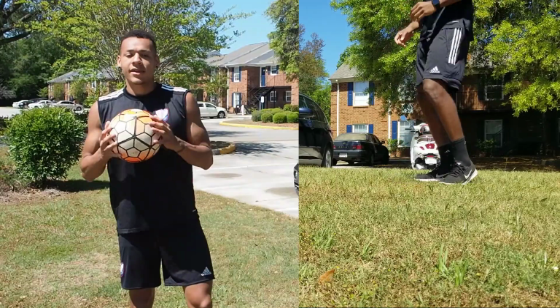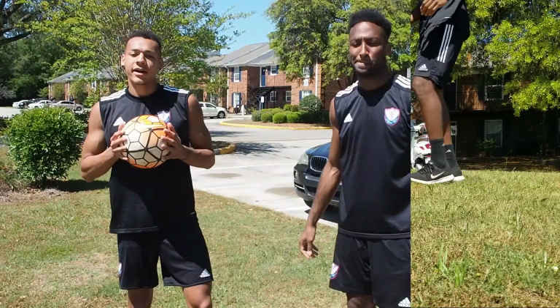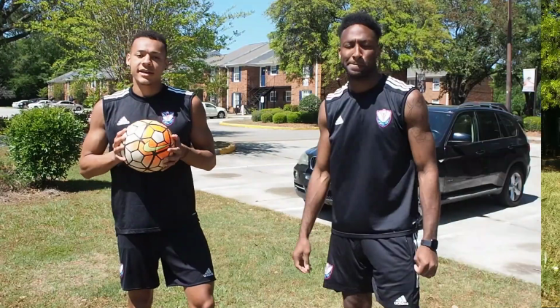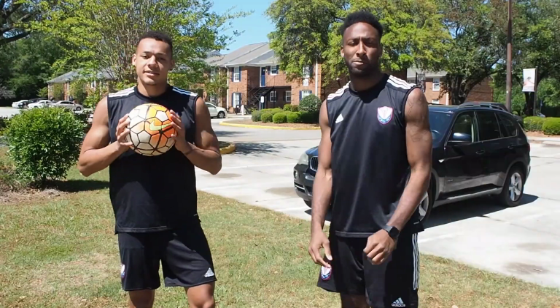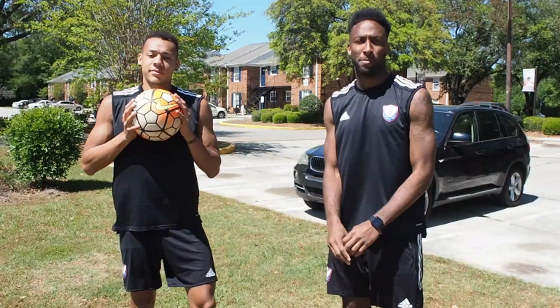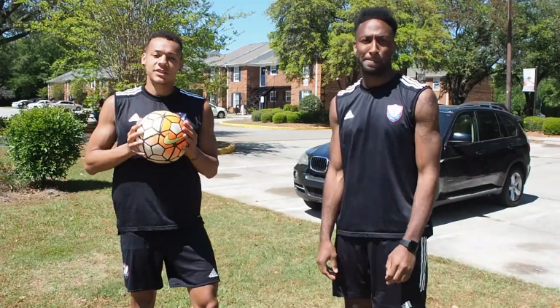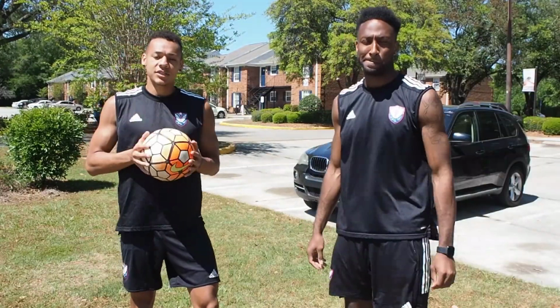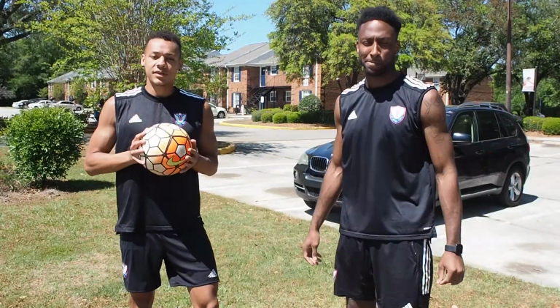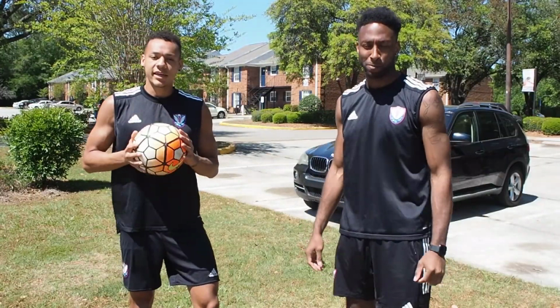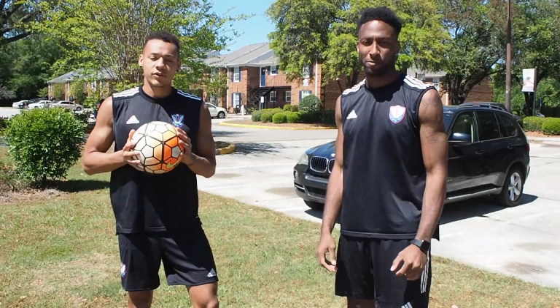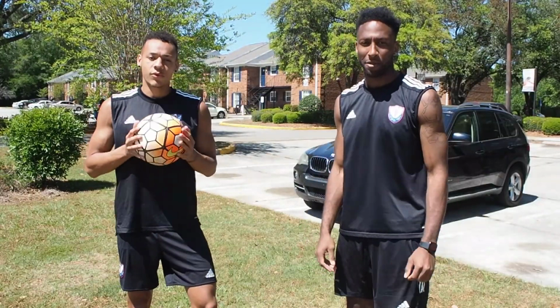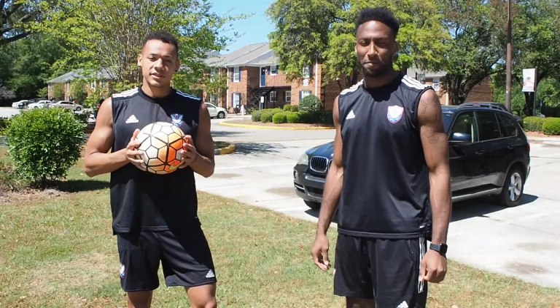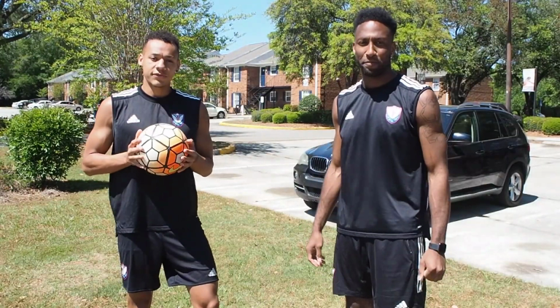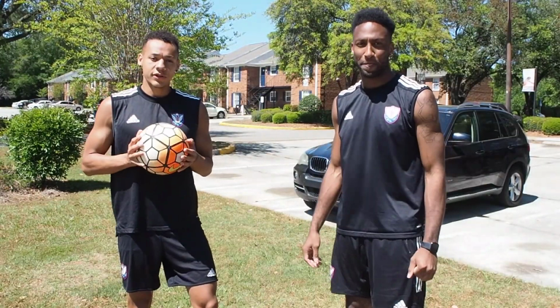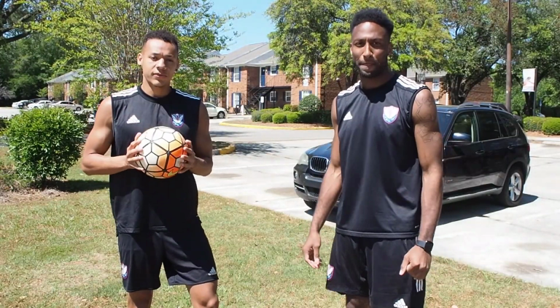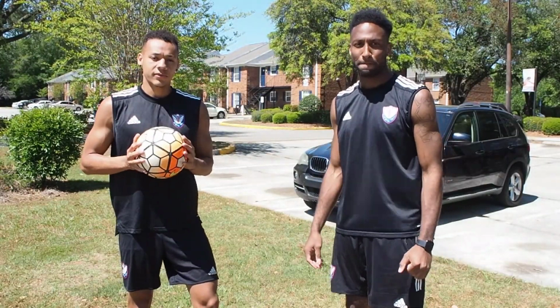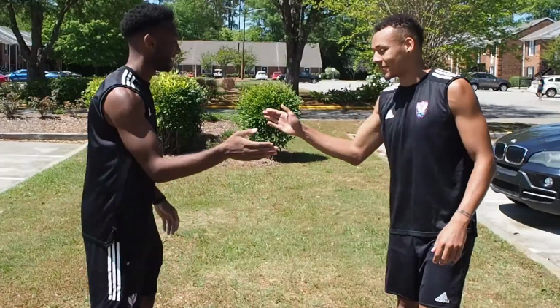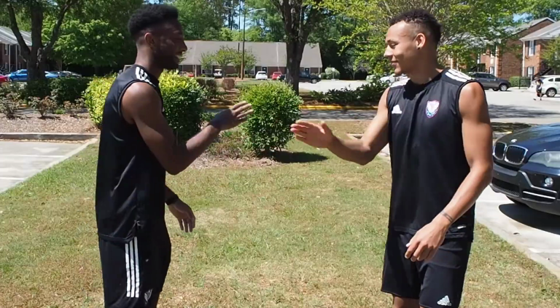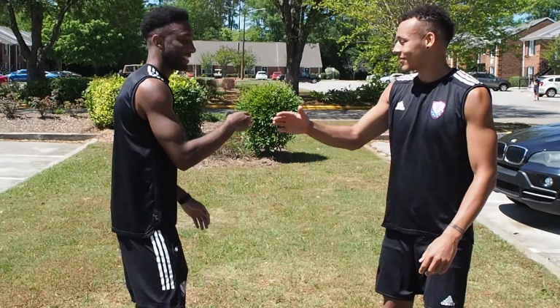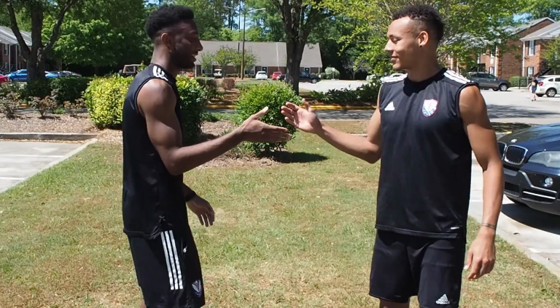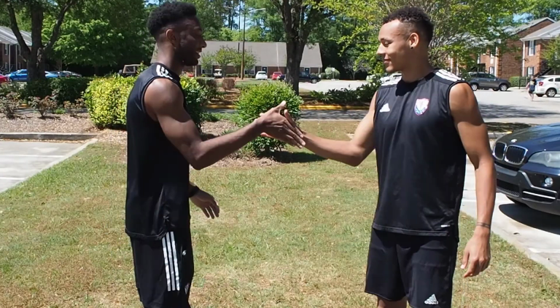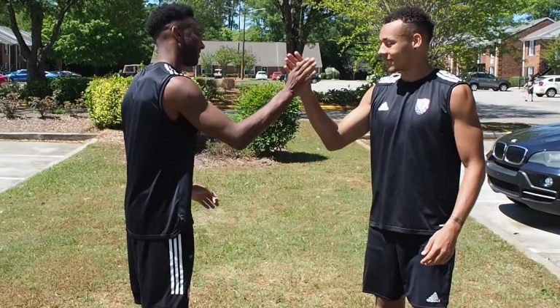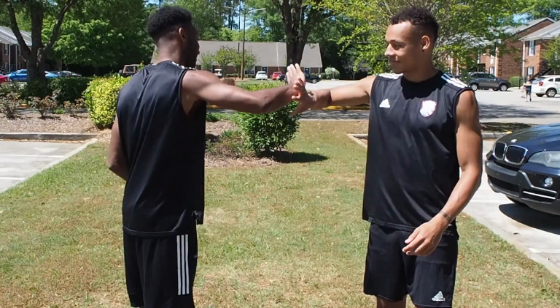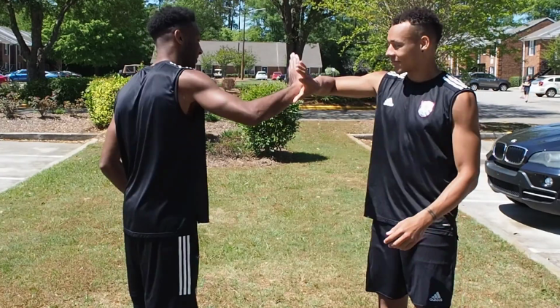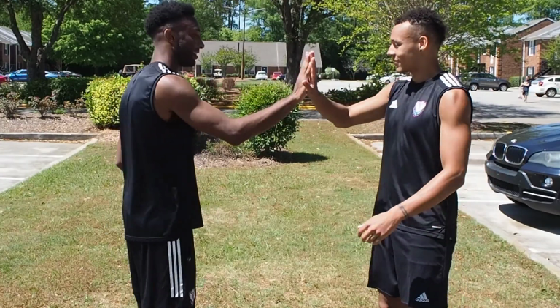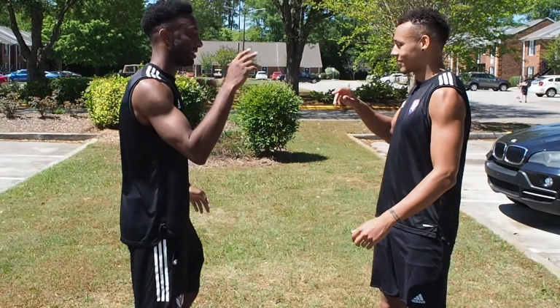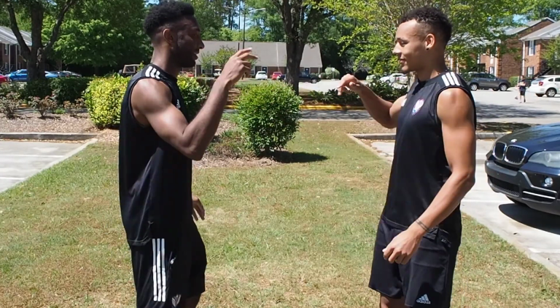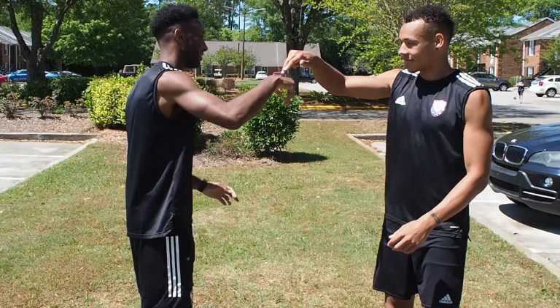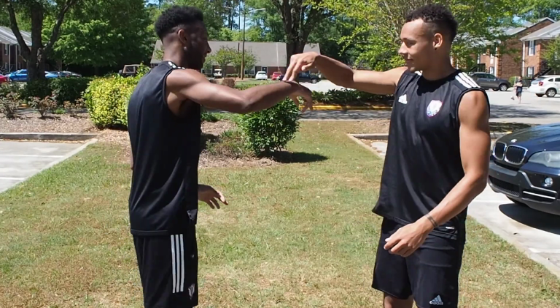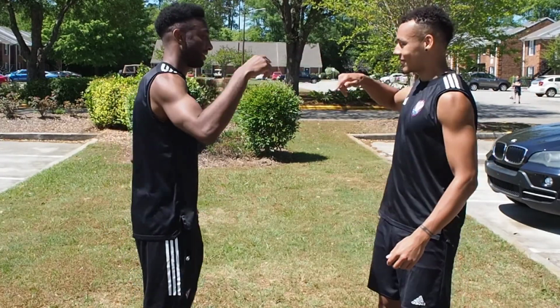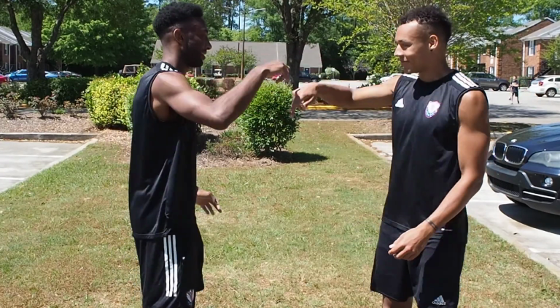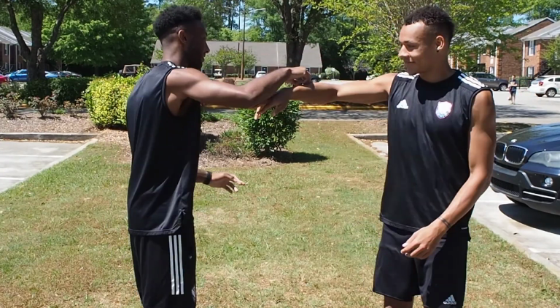Me and DJ just wanted to thank you for watching this video. Make sure you continue to practice that social distancing. We'll see you guys soon.